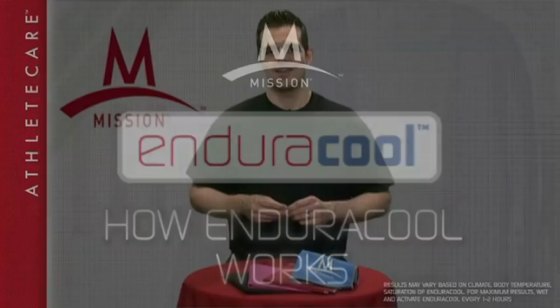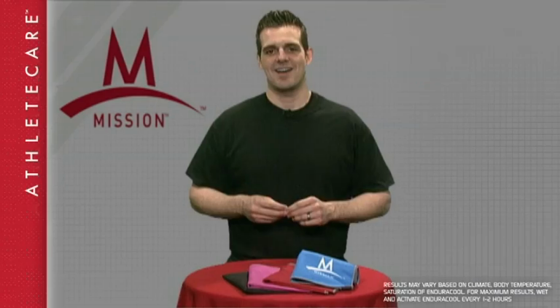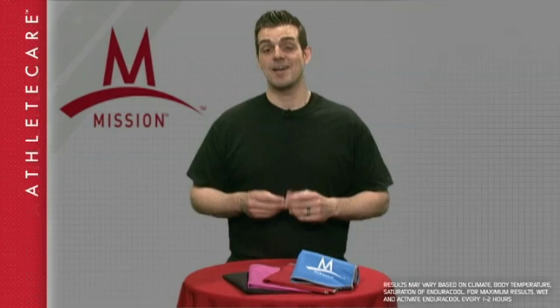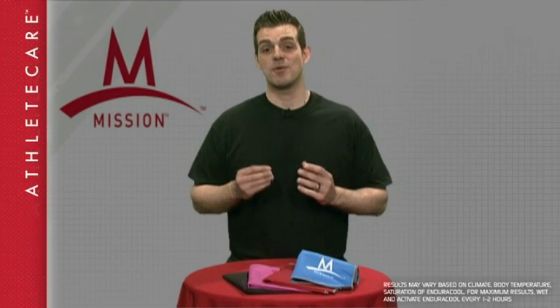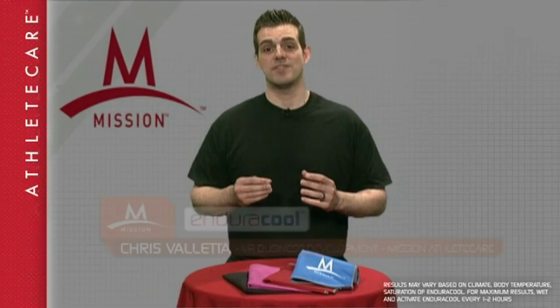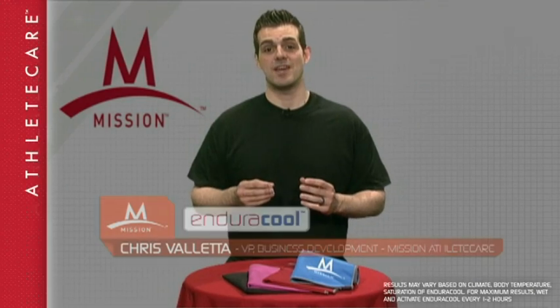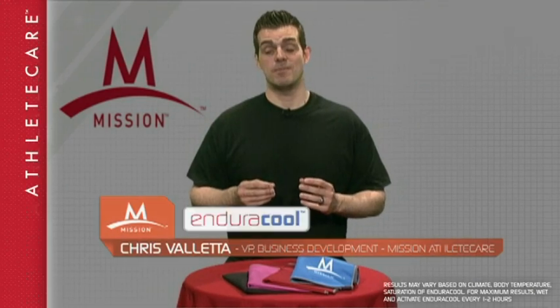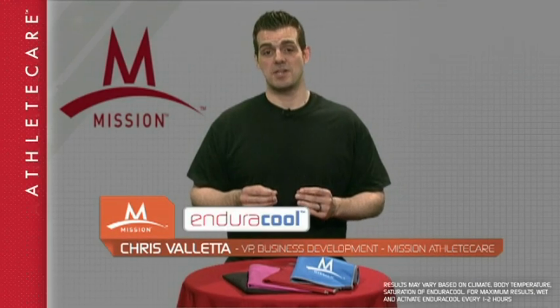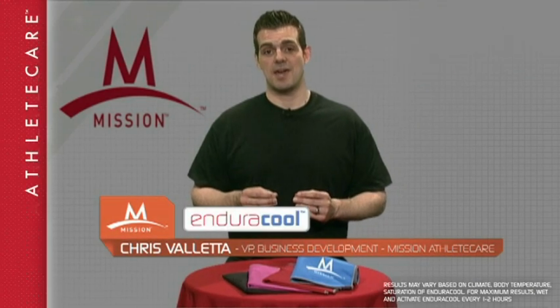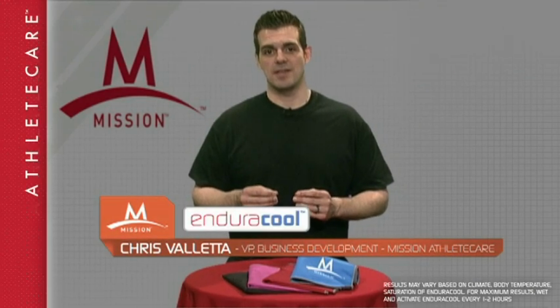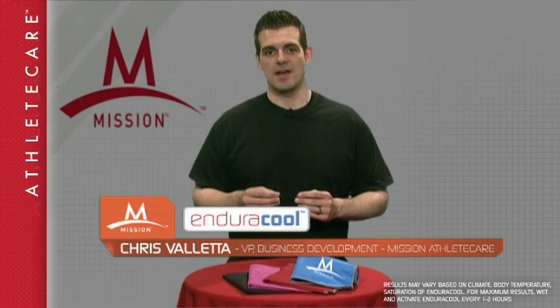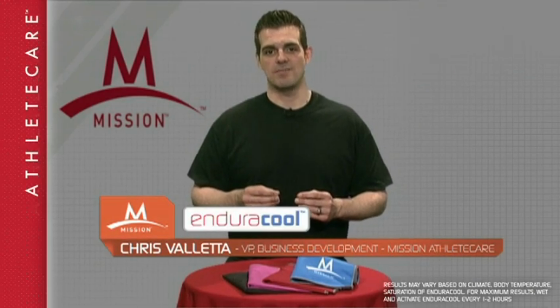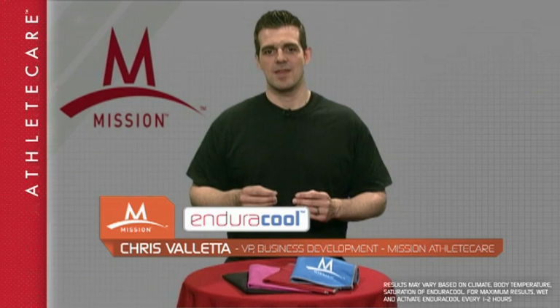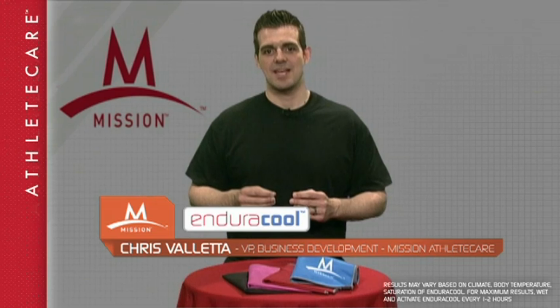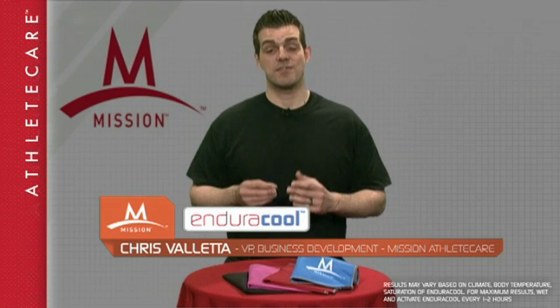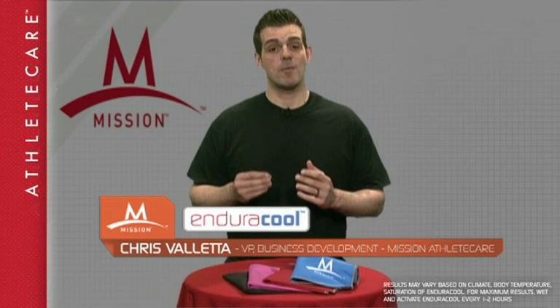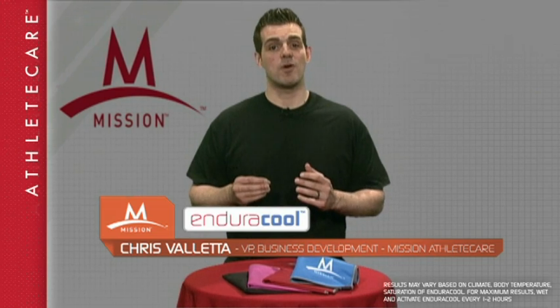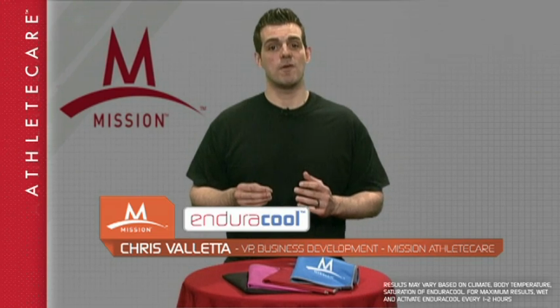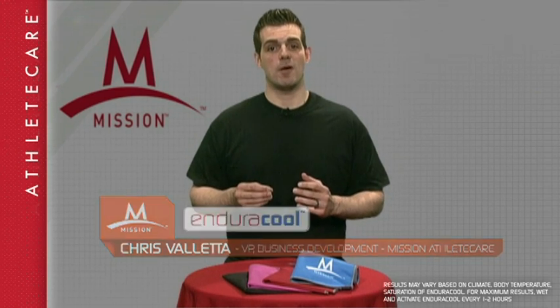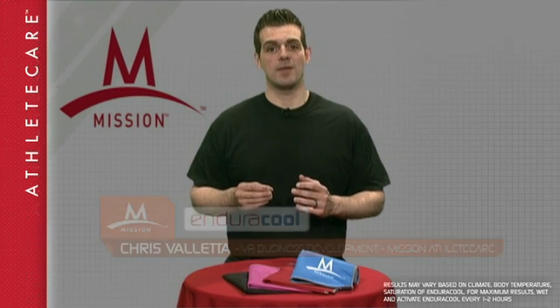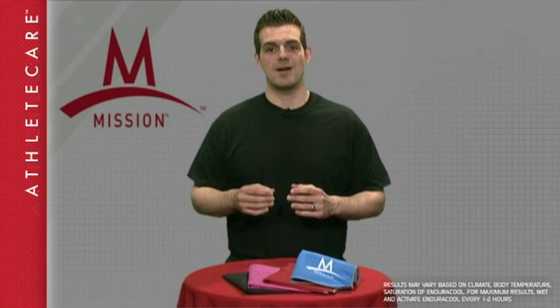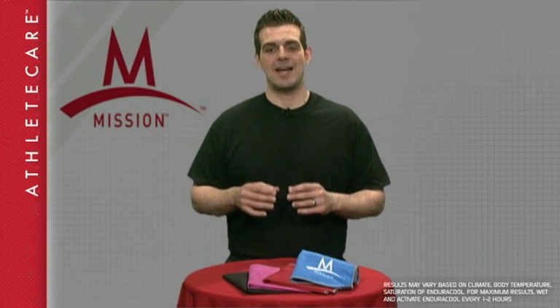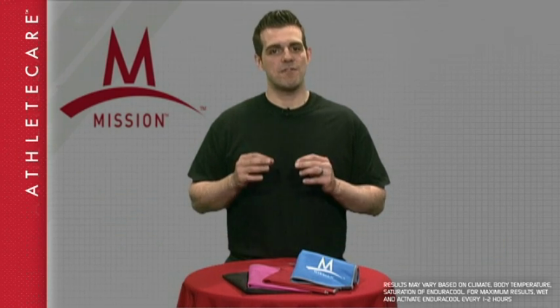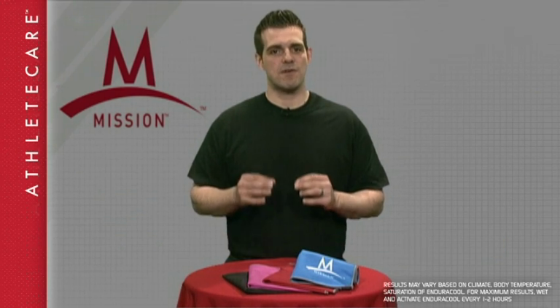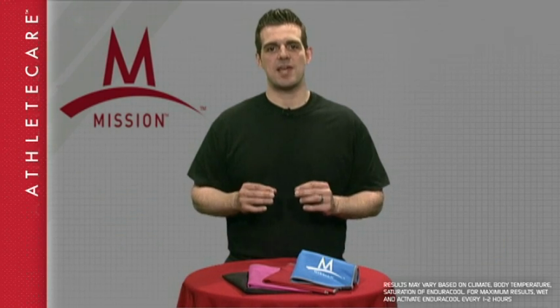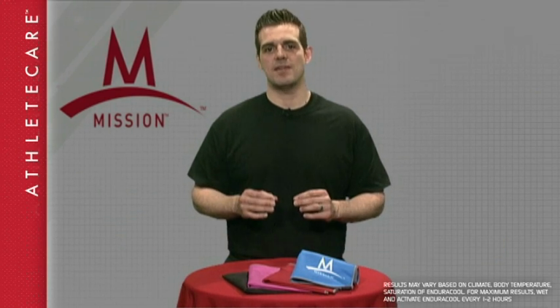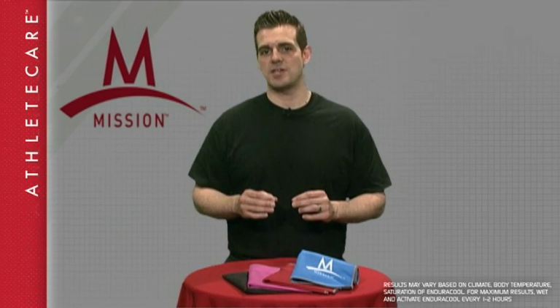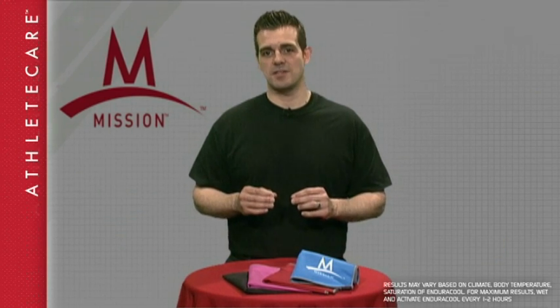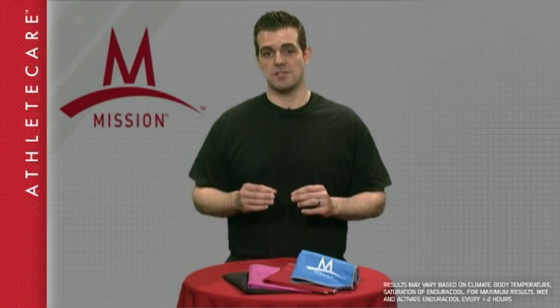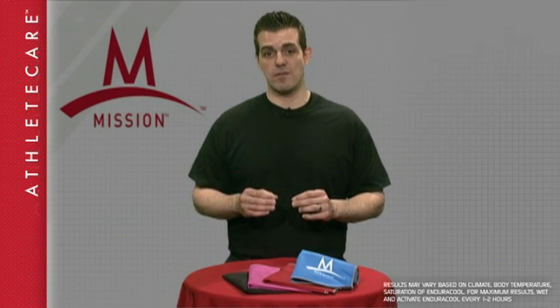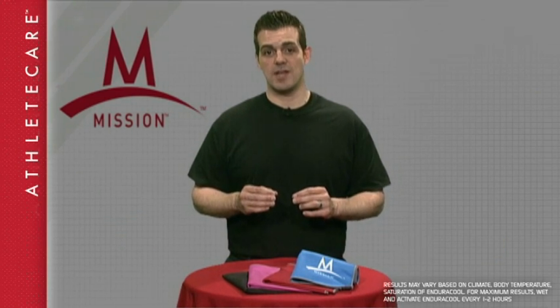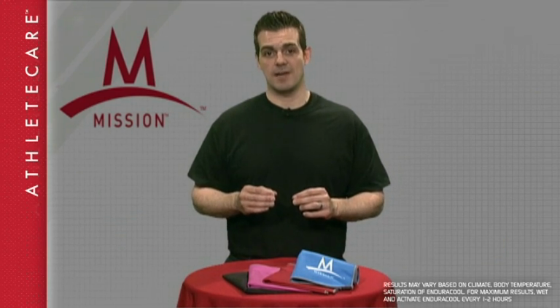Hi, I'm Chris Valletta with Mission Athlete Care. As a former pro football player, I know firsthand the challenges of overheating.